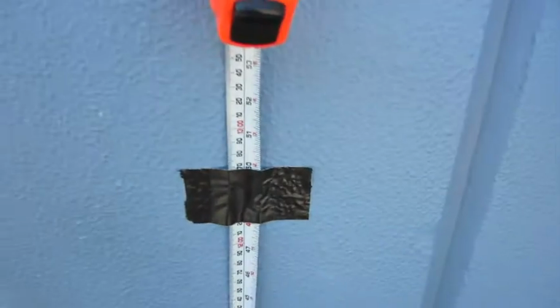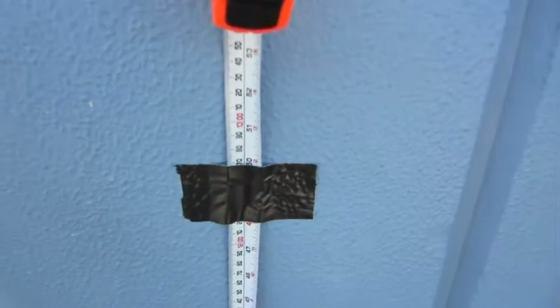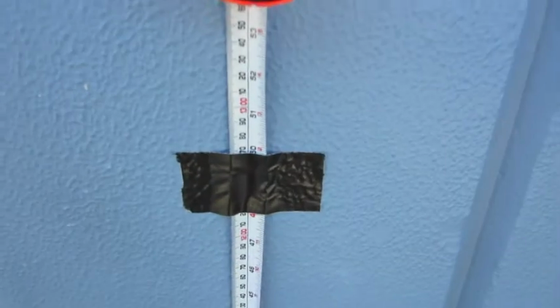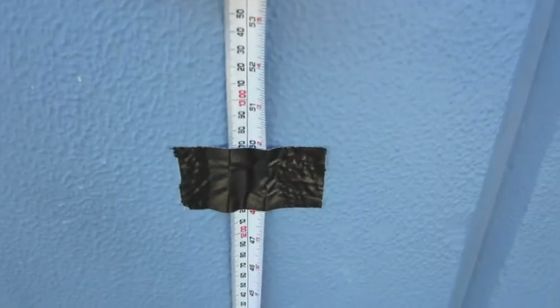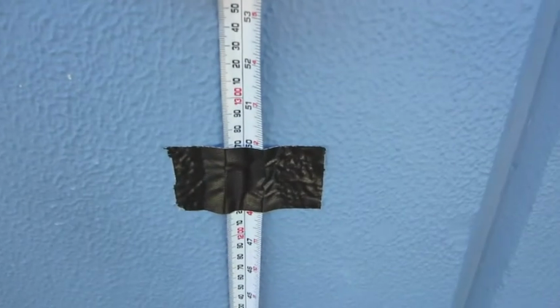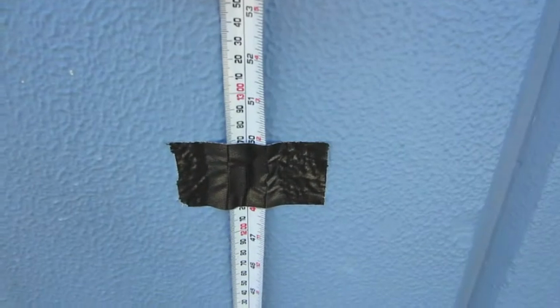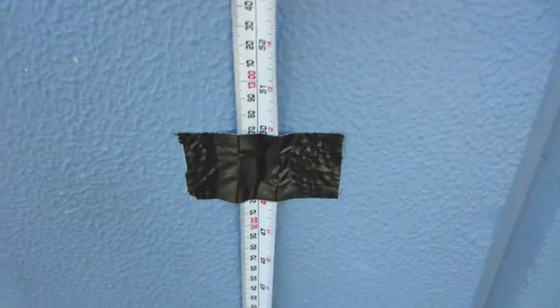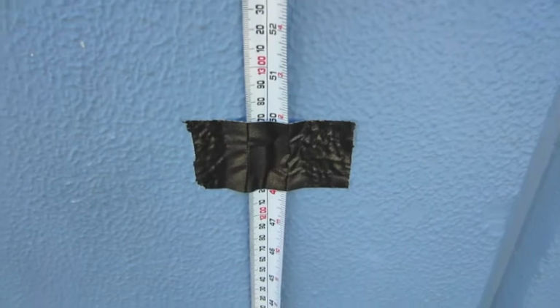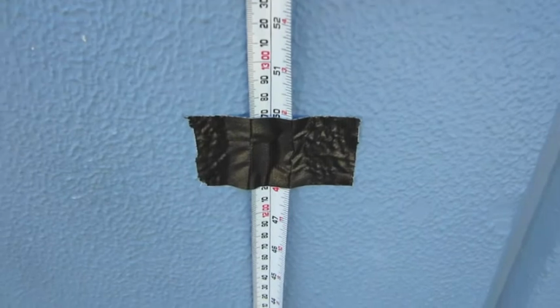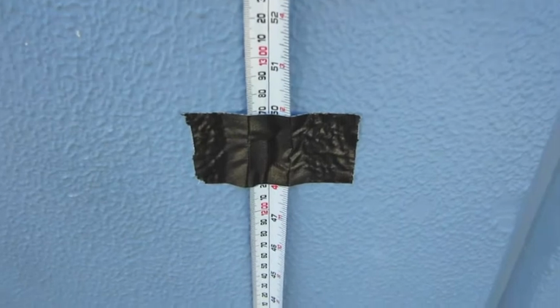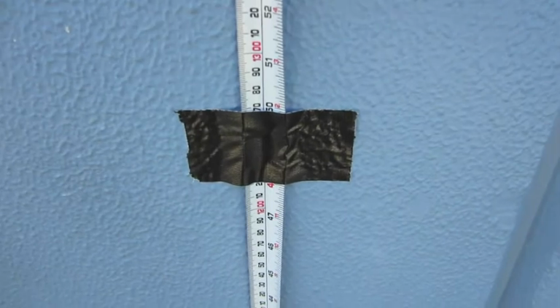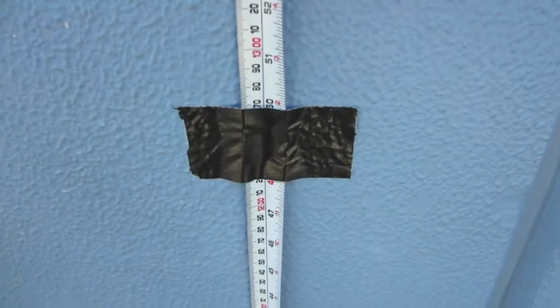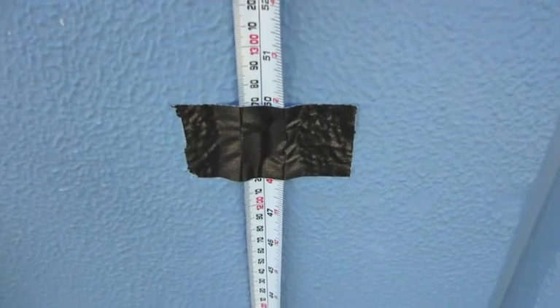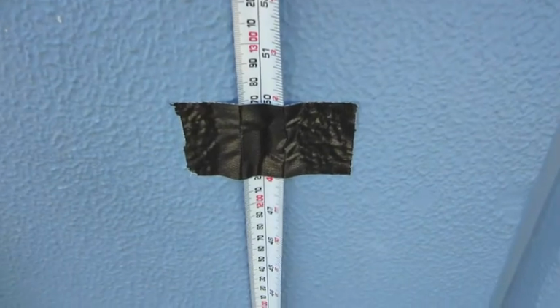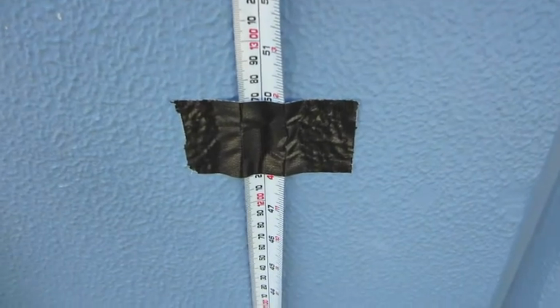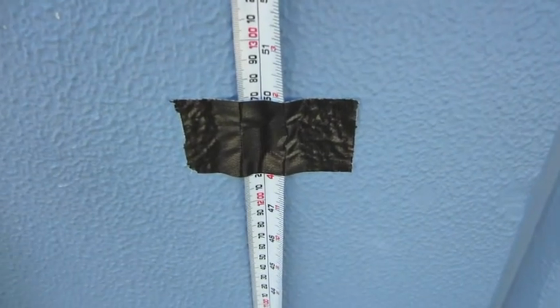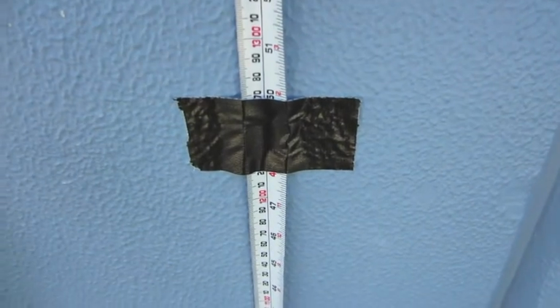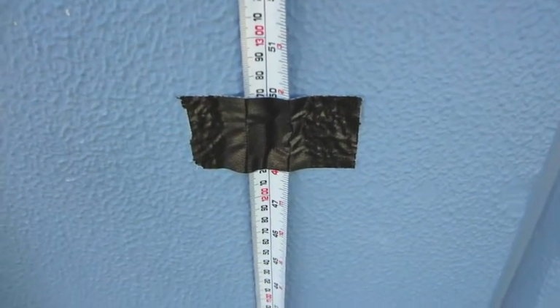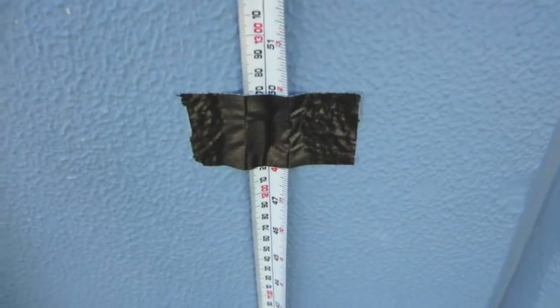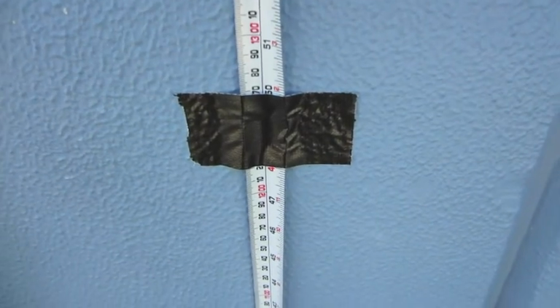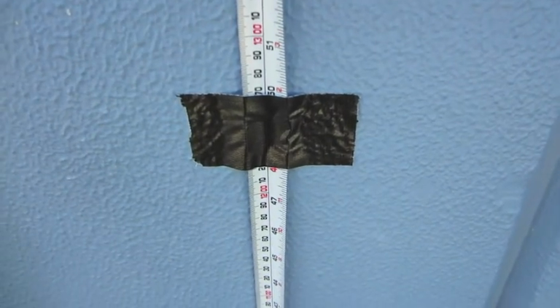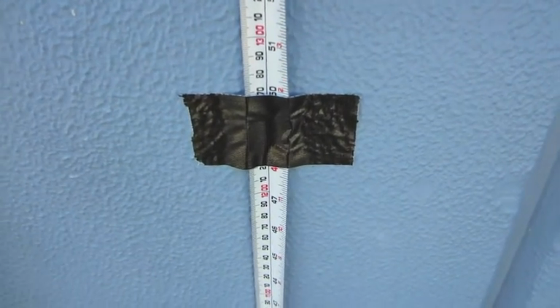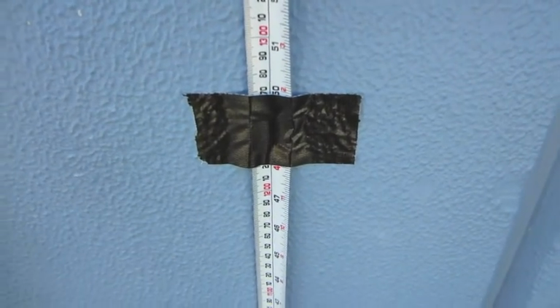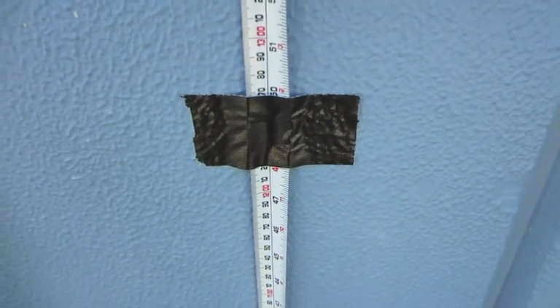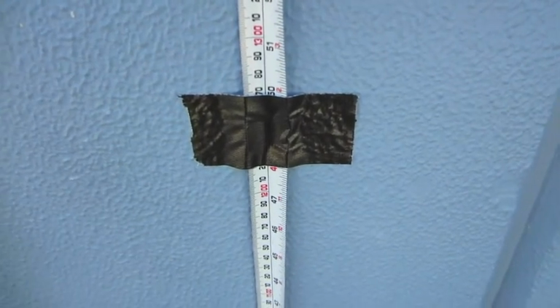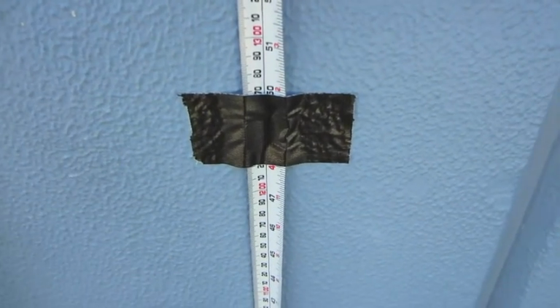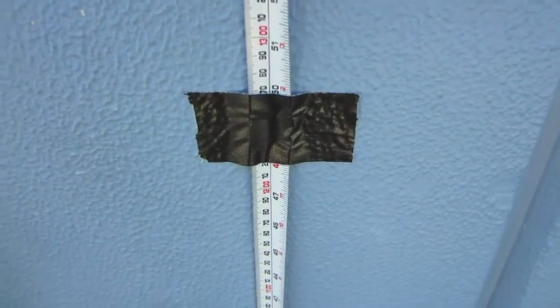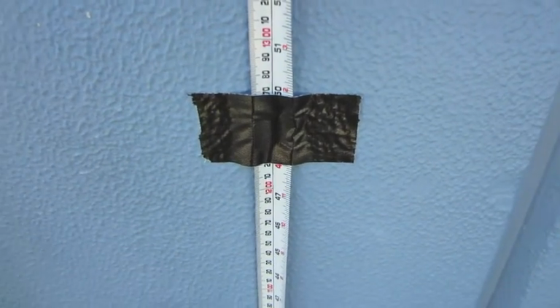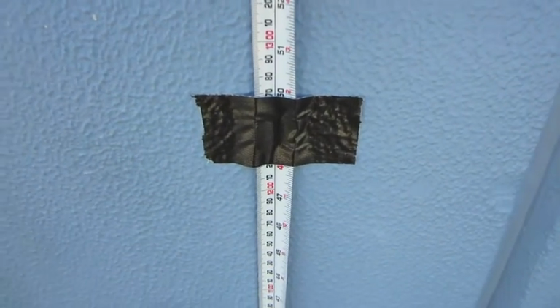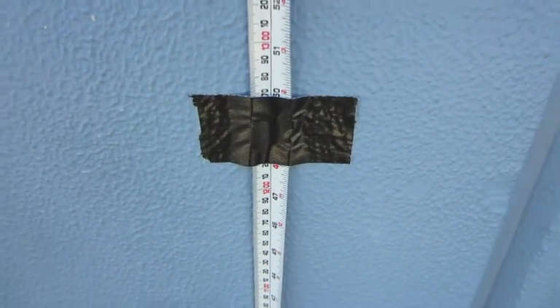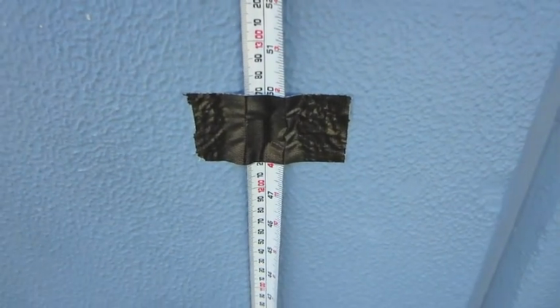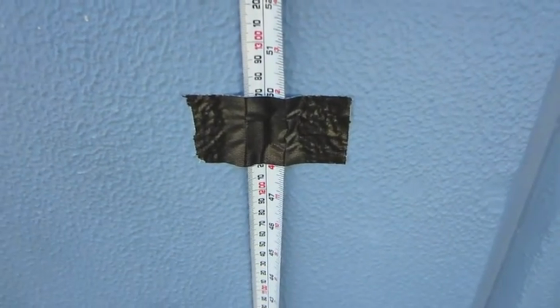Completing the 1.2m drop test, all 6 orientations.